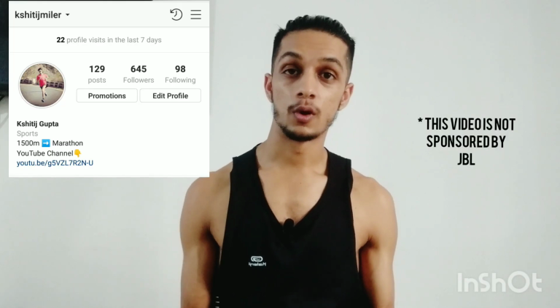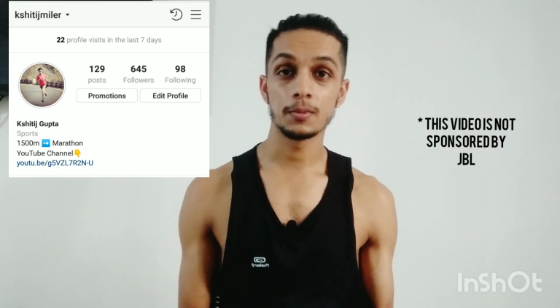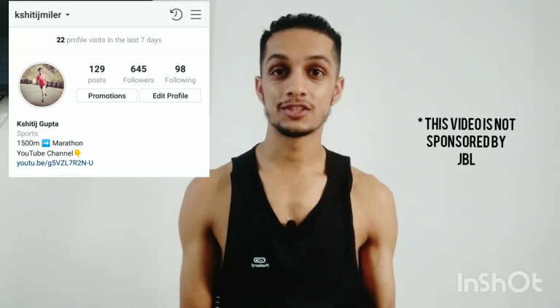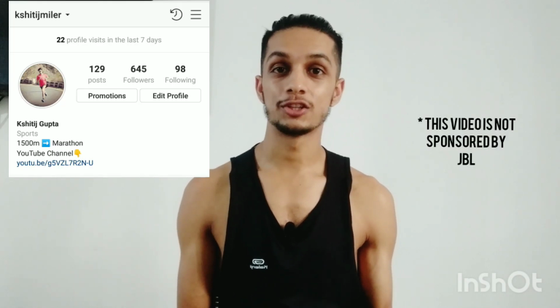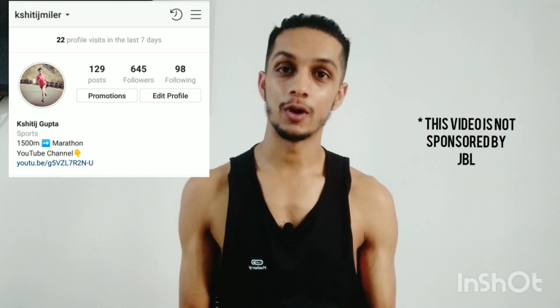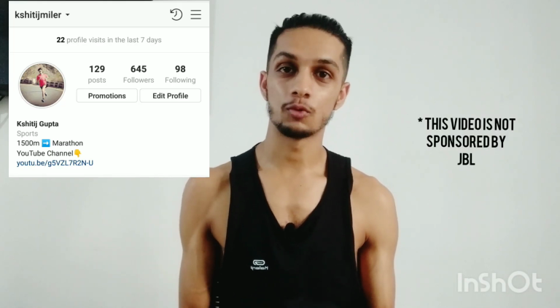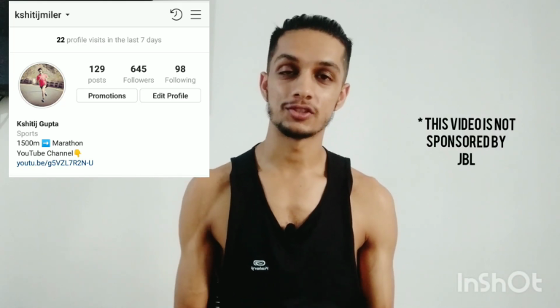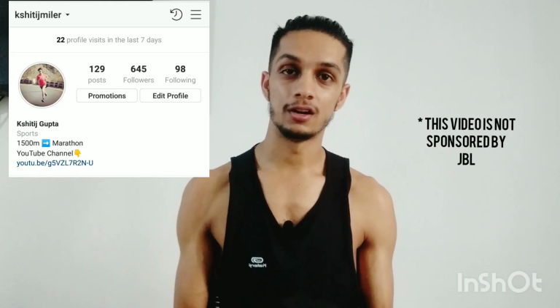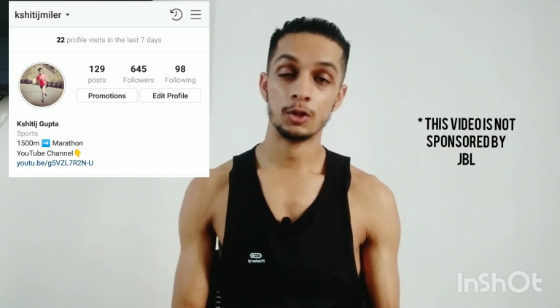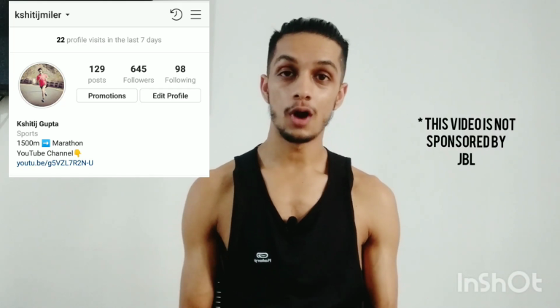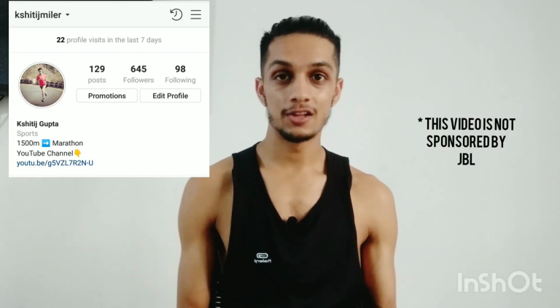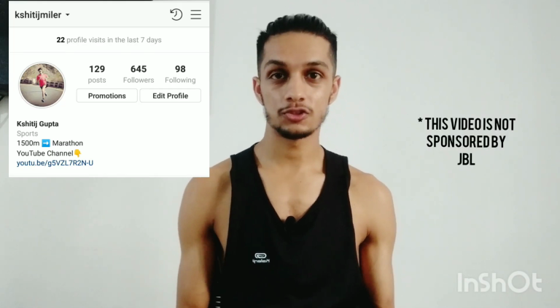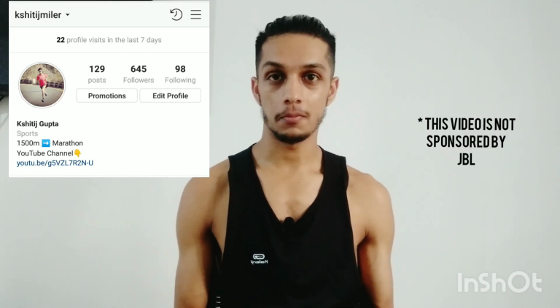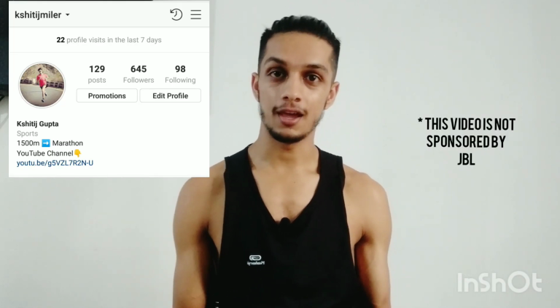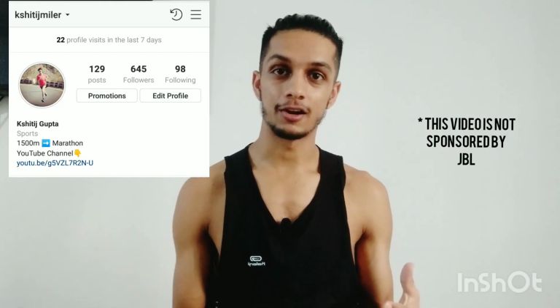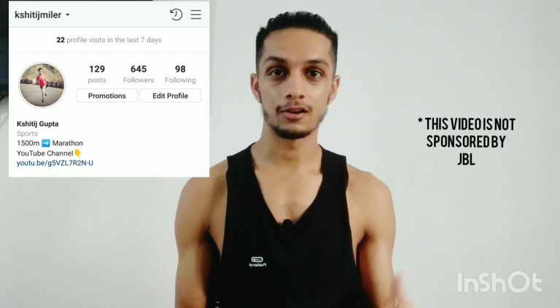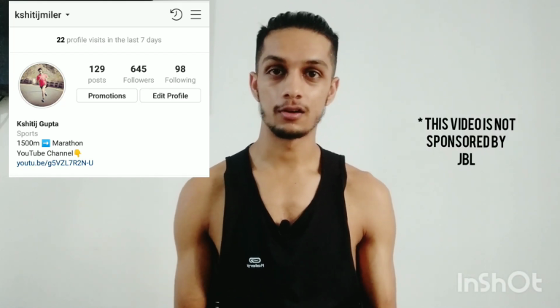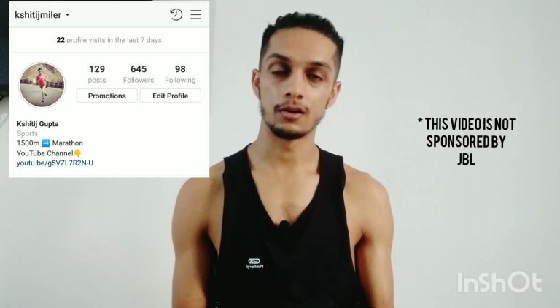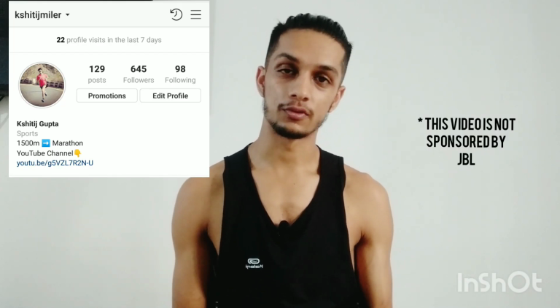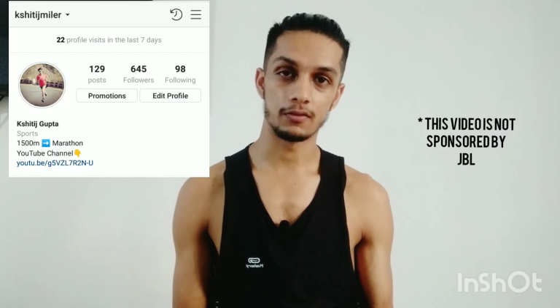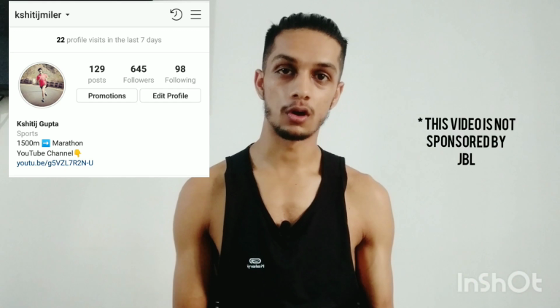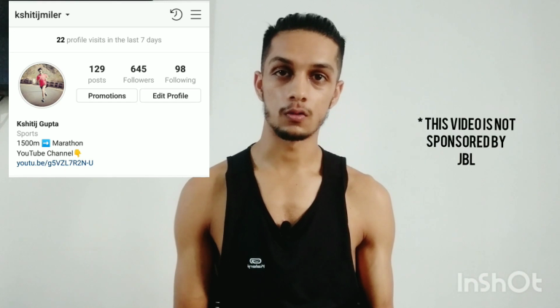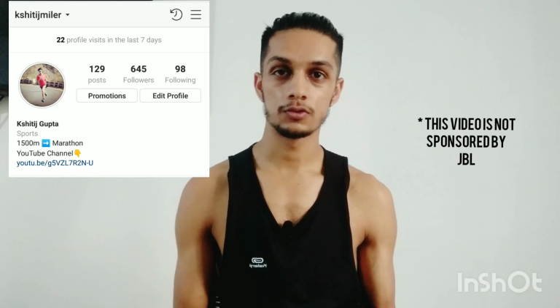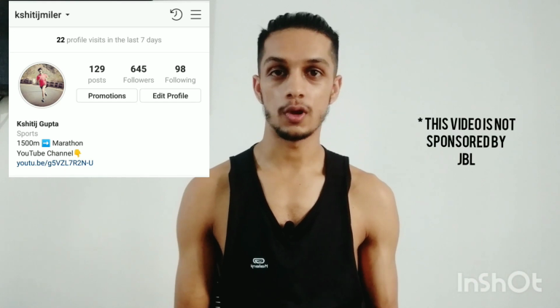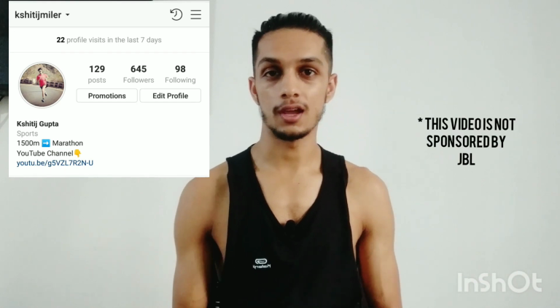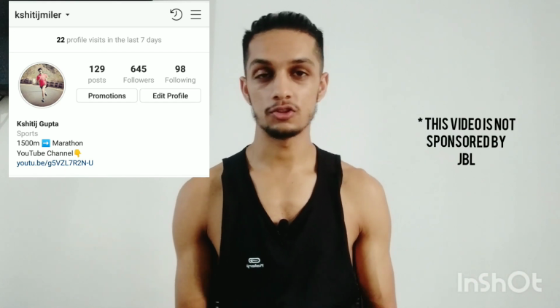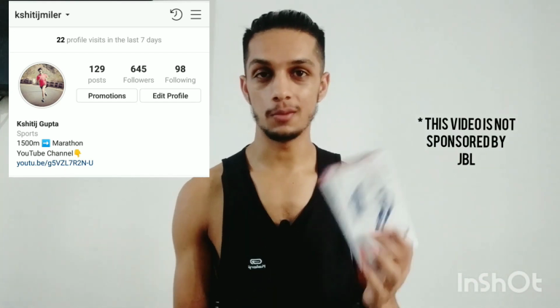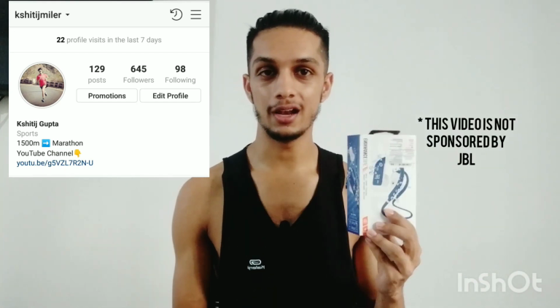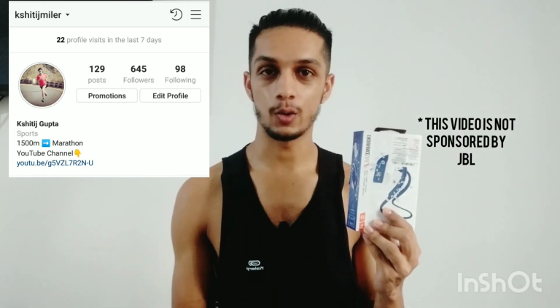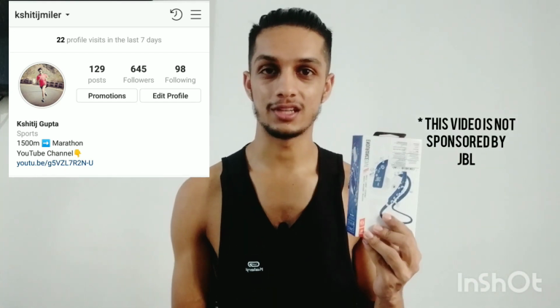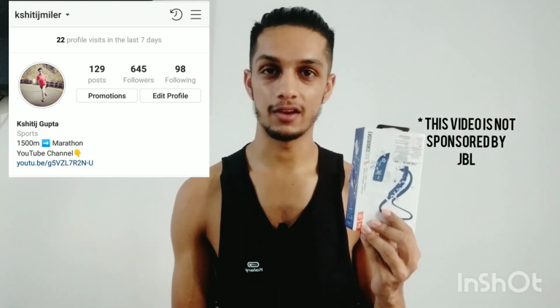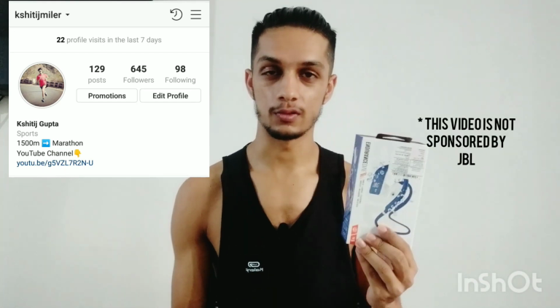What's up guys, Kshetis here, welcome to my channel. Today I'm reviewing a running earphone, which are JBL Endurance Dive headphones.